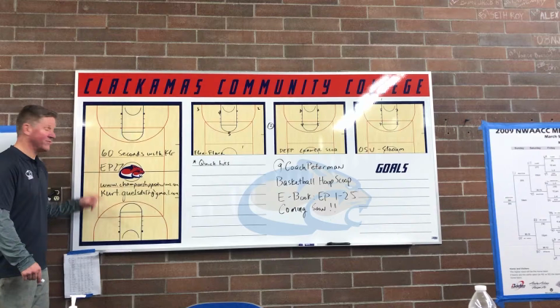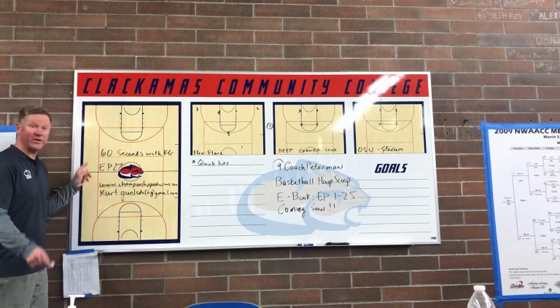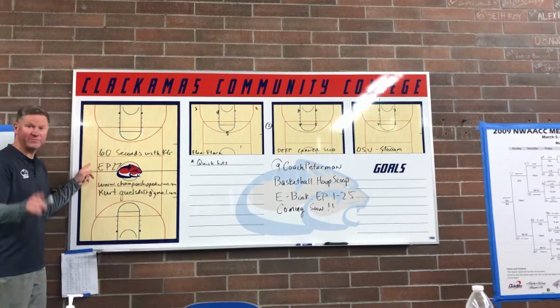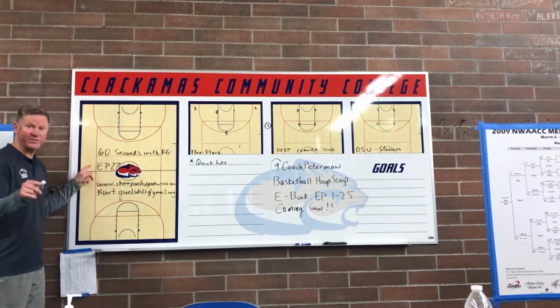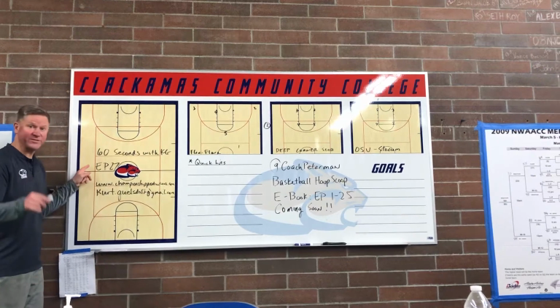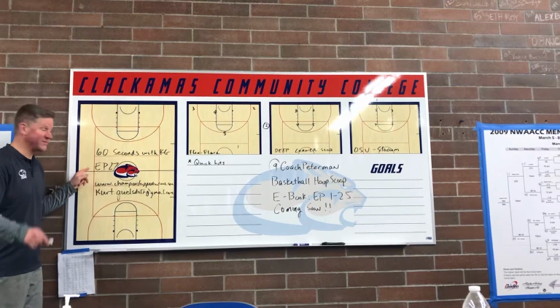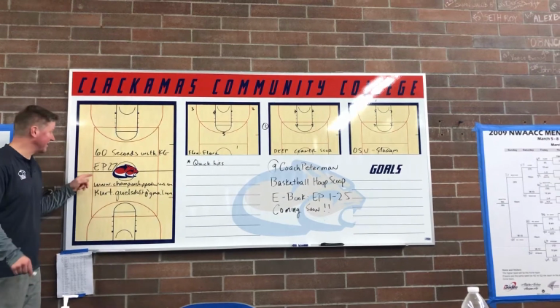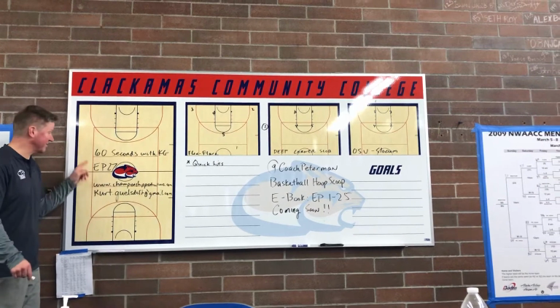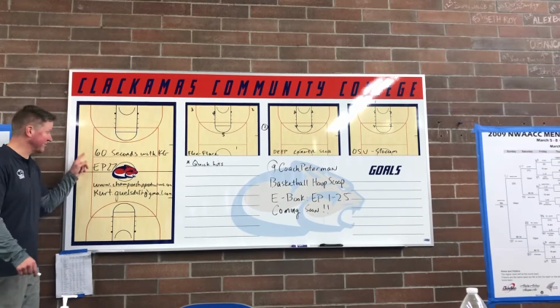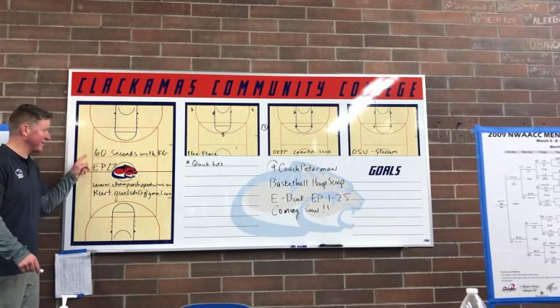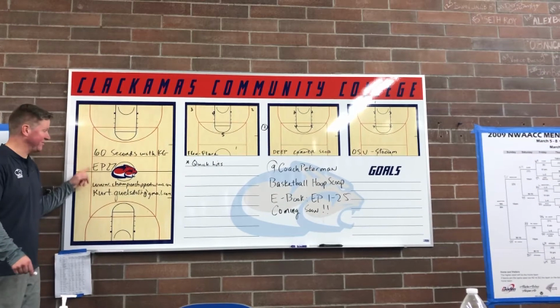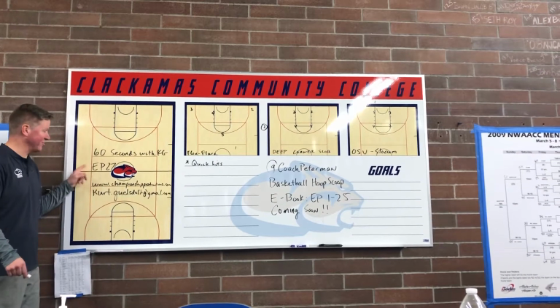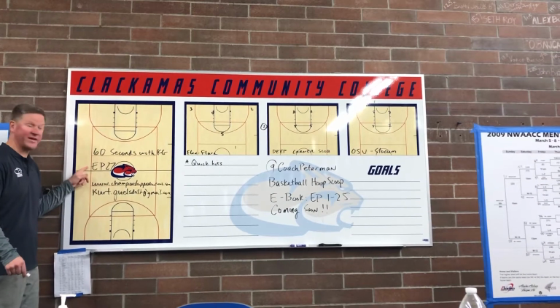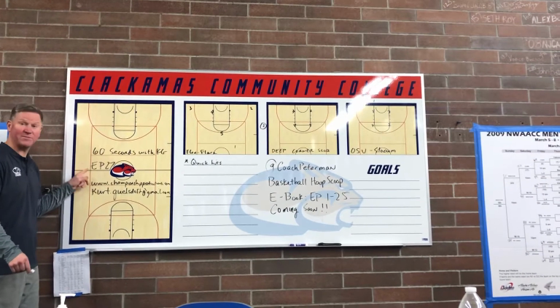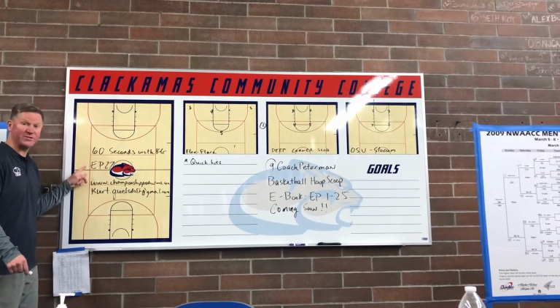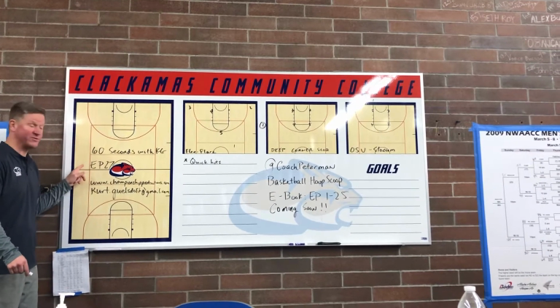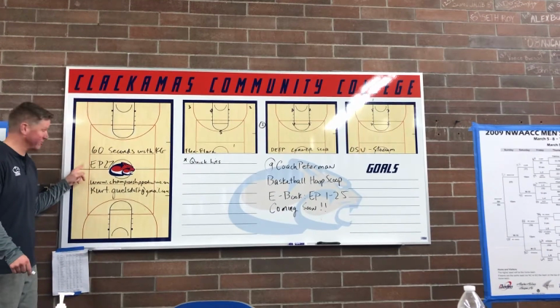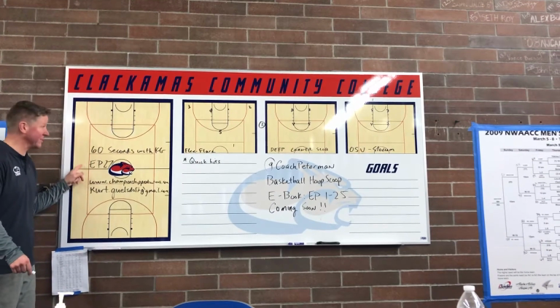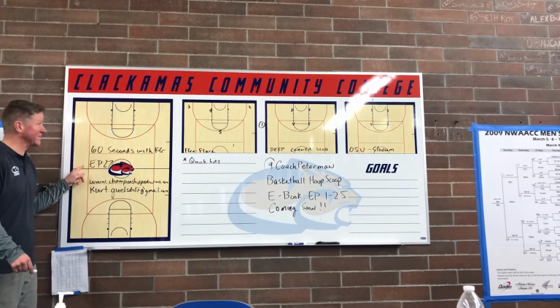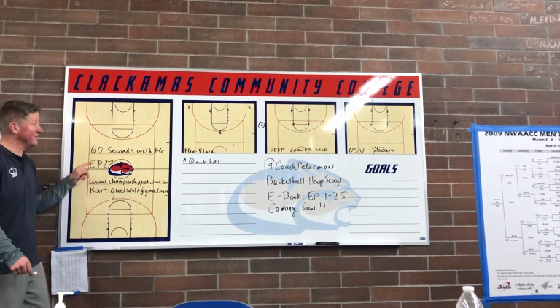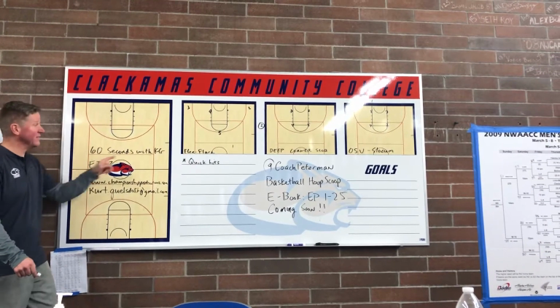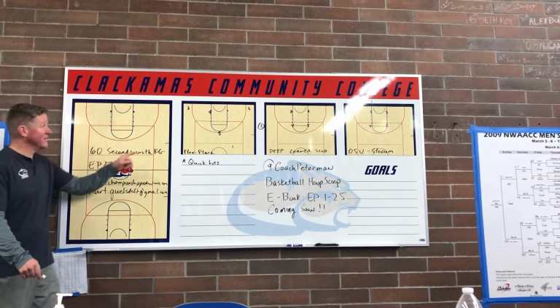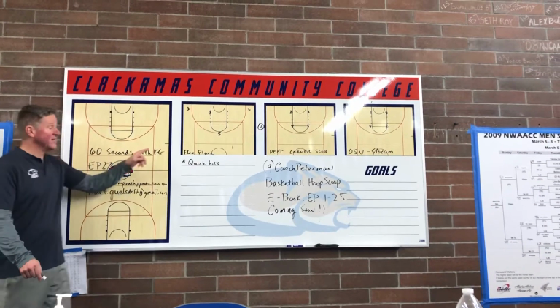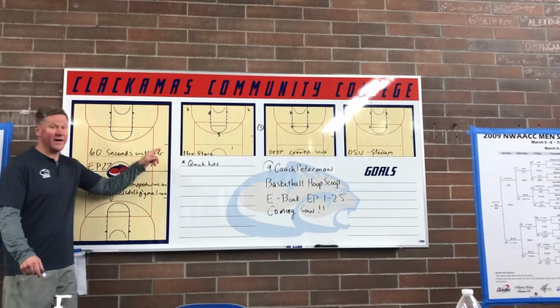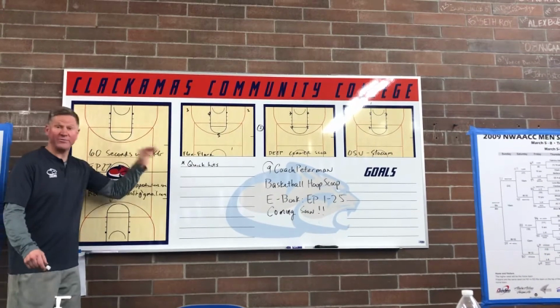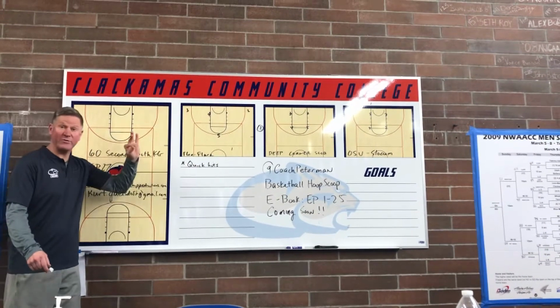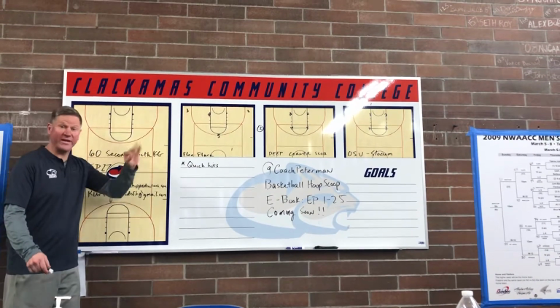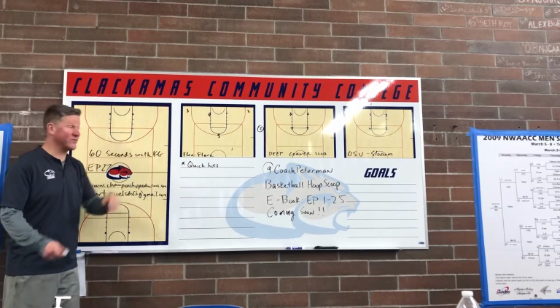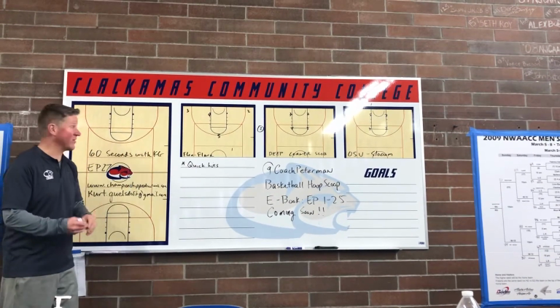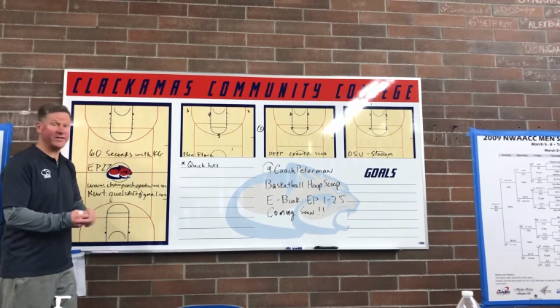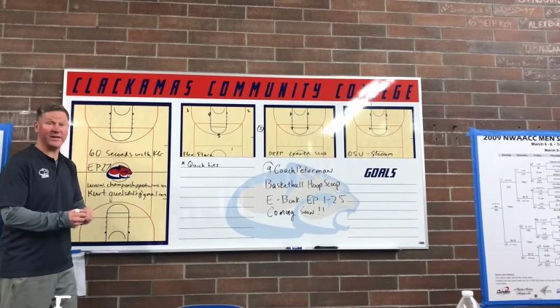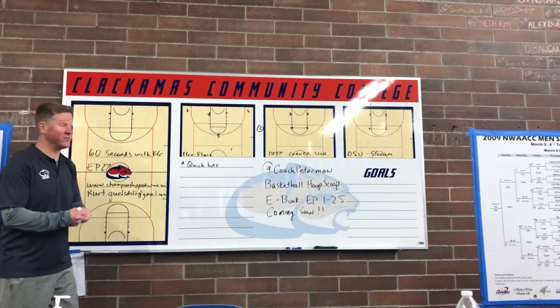Welcome to 60 Seconds with KG. We're on episode 27. Three quick hits for you today, coaches.